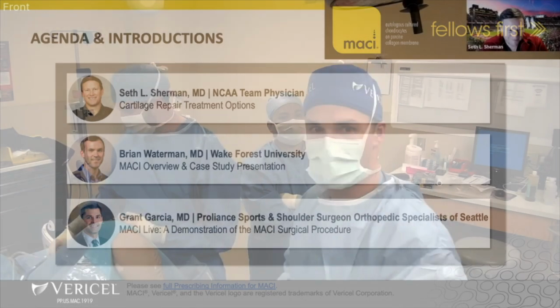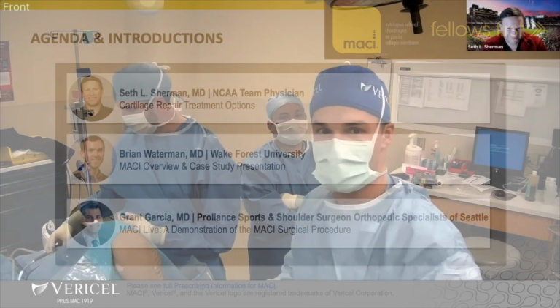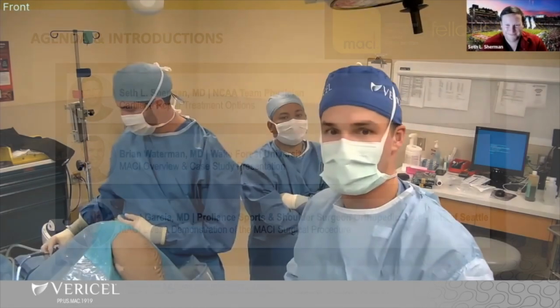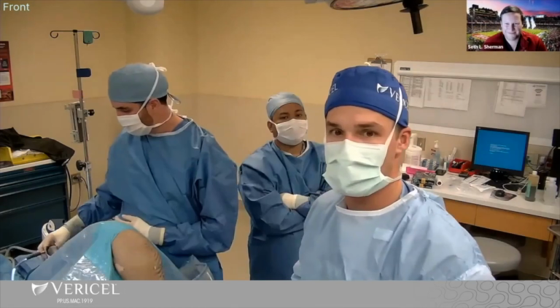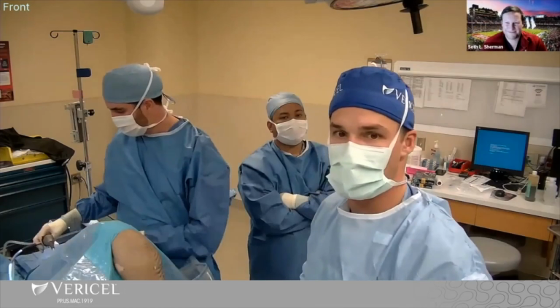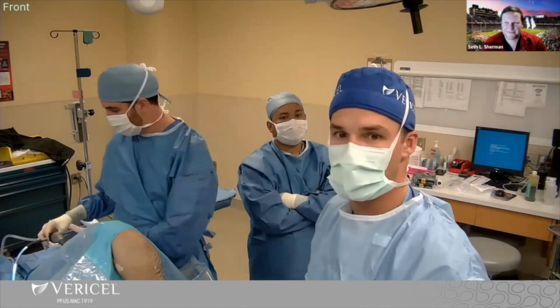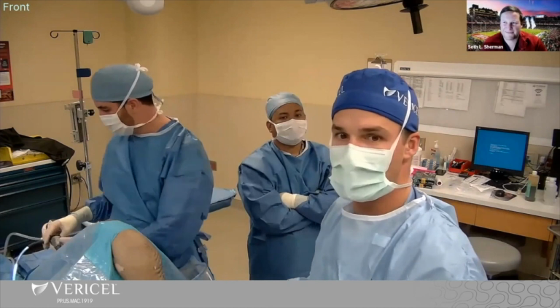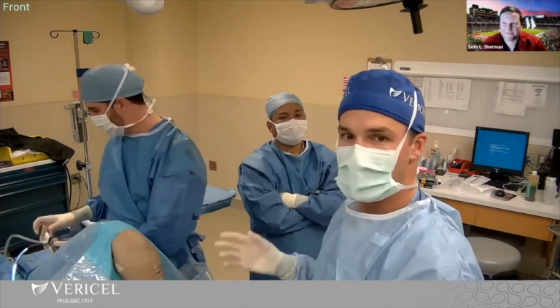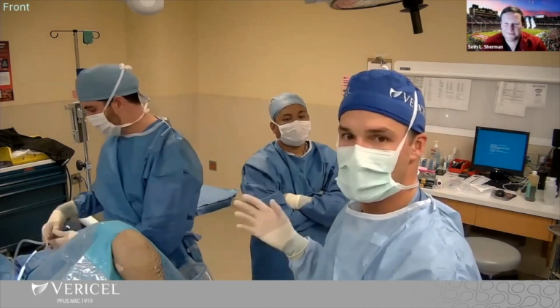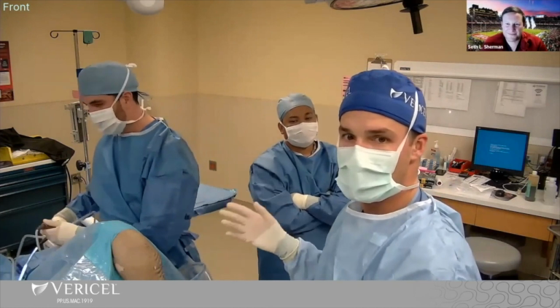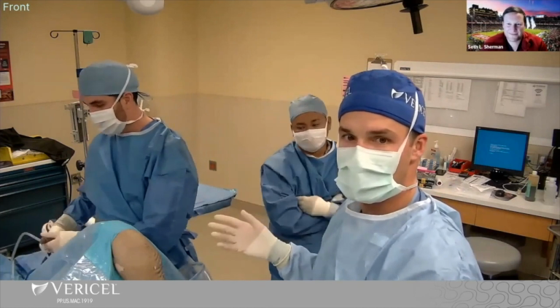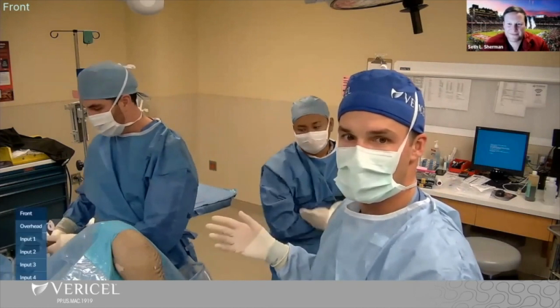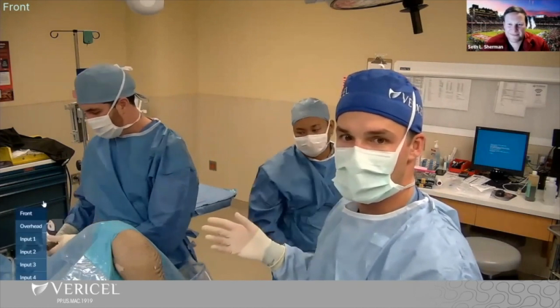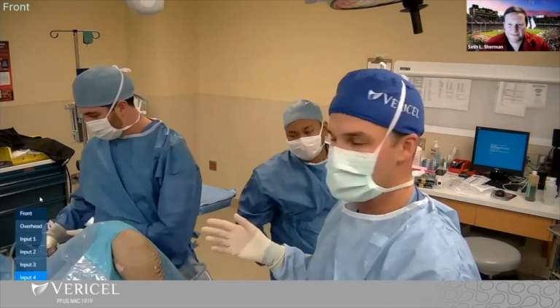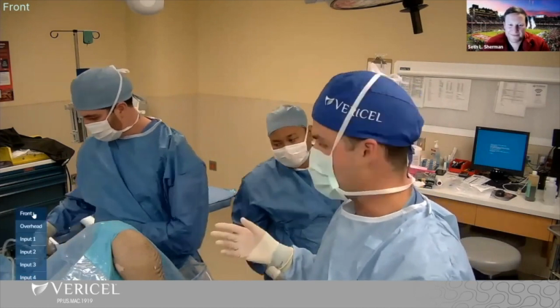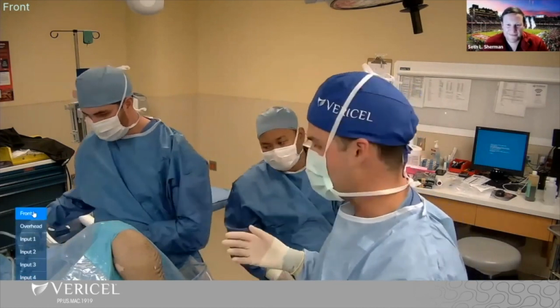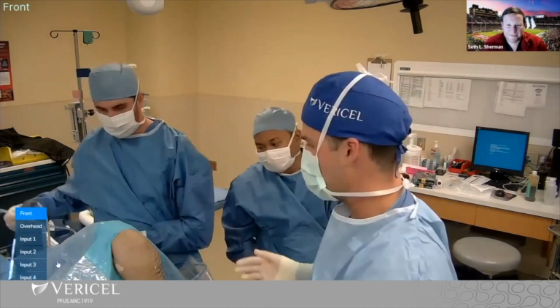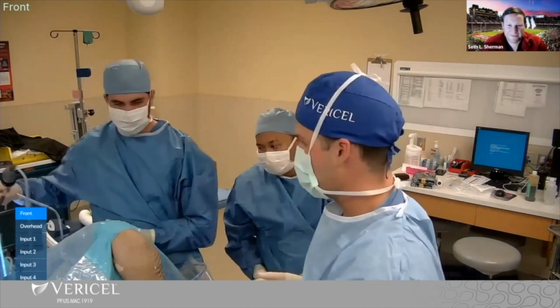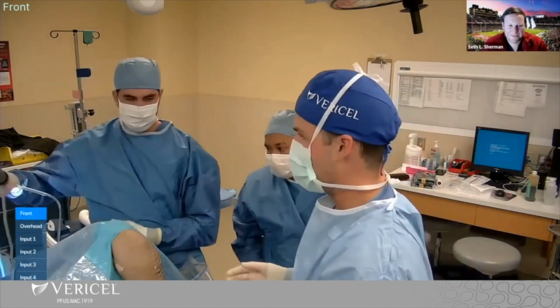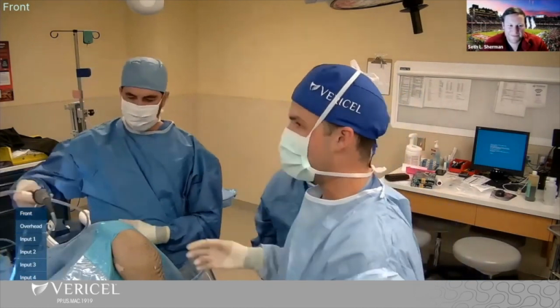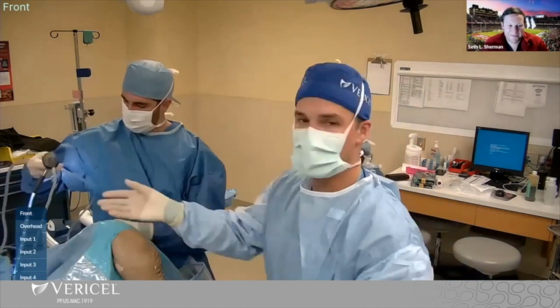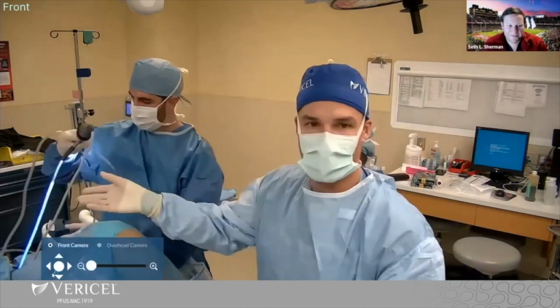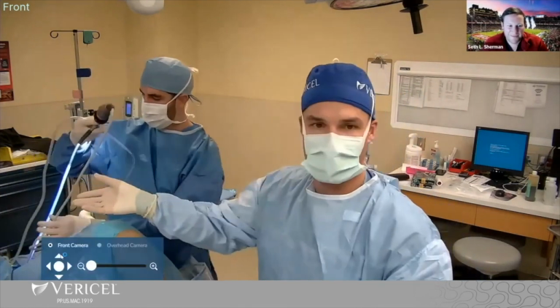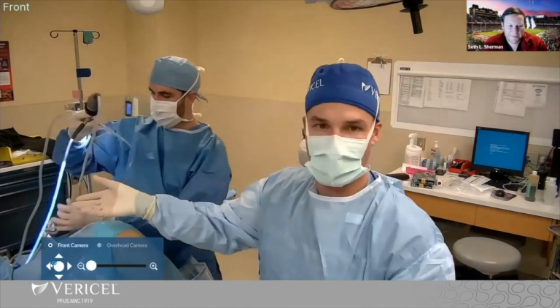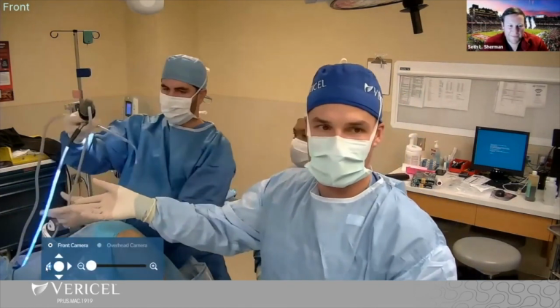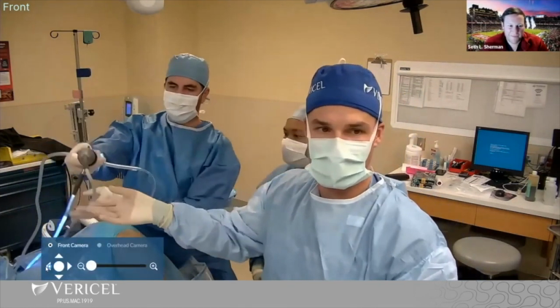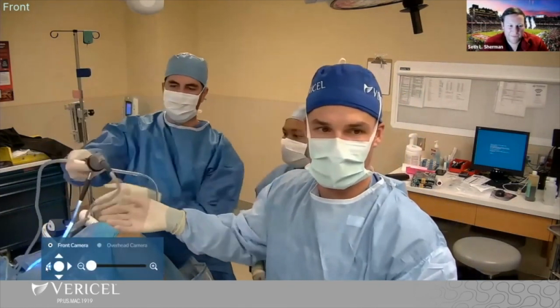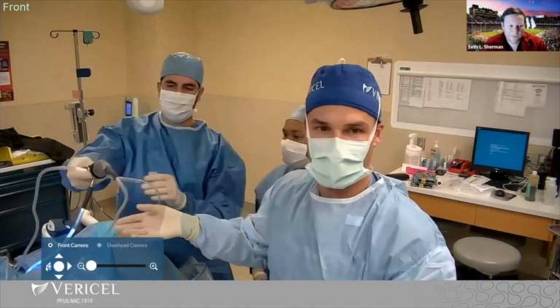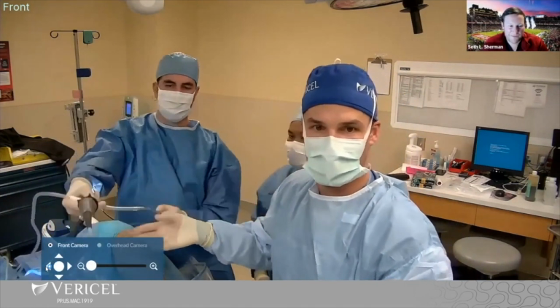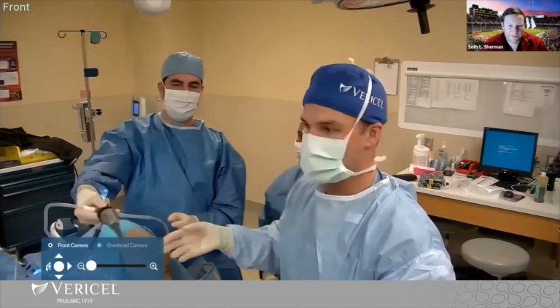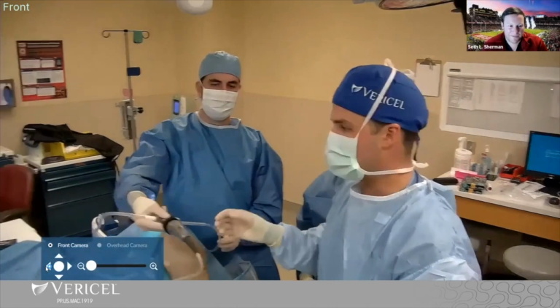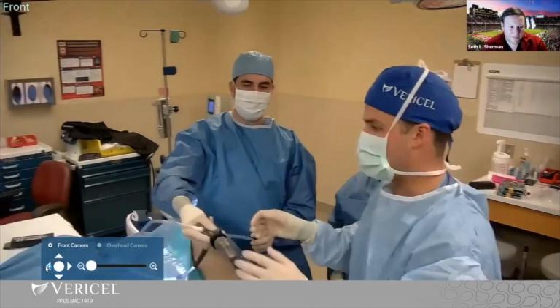Let's go to the scope views. We've already done a lot of this ahead of time, so that will hopefully save us some time.